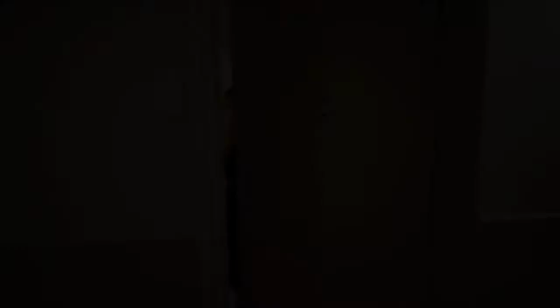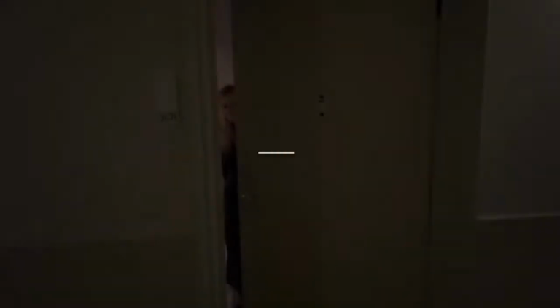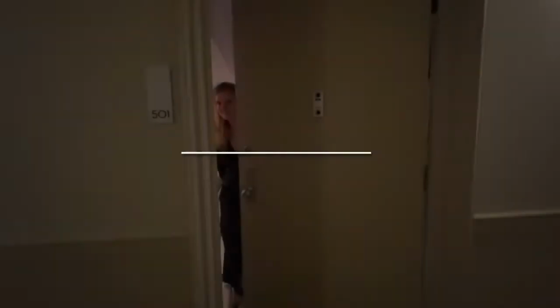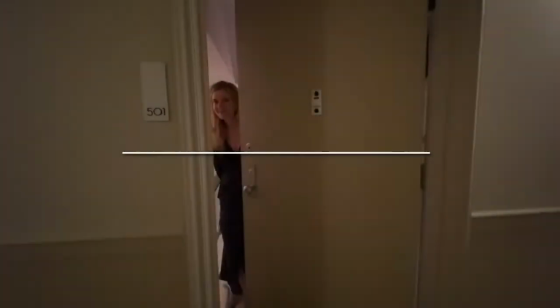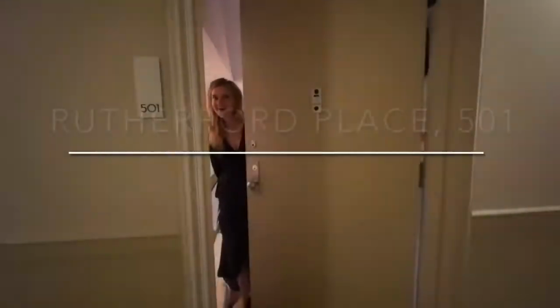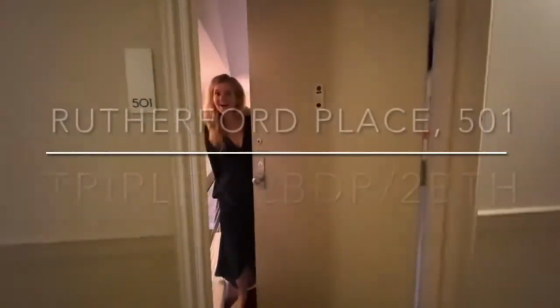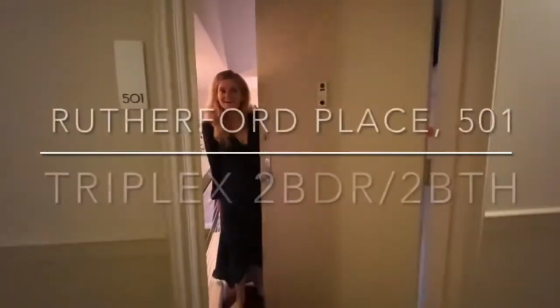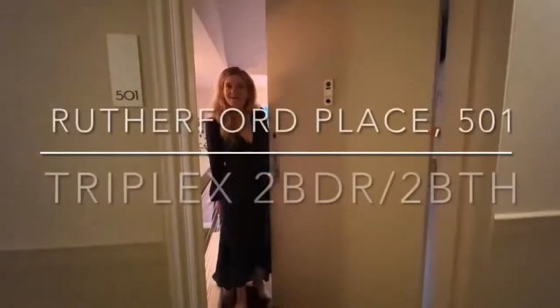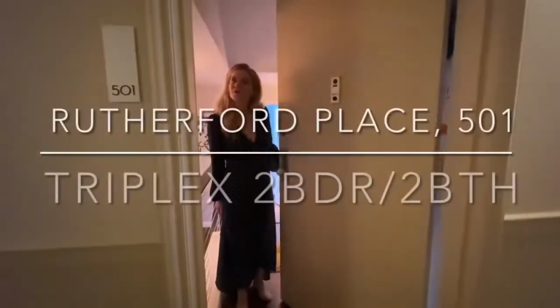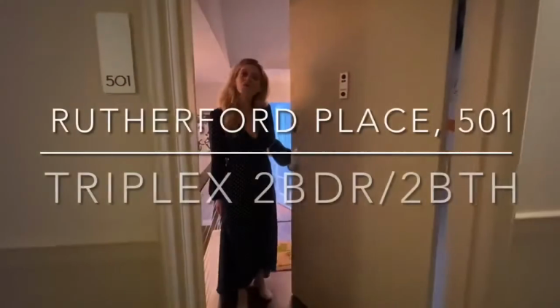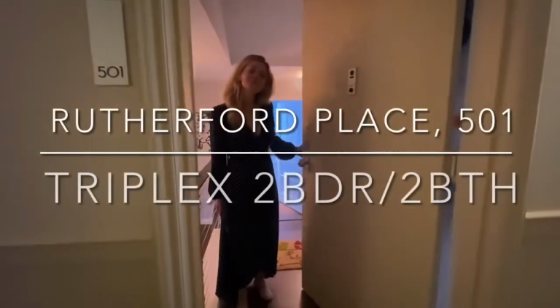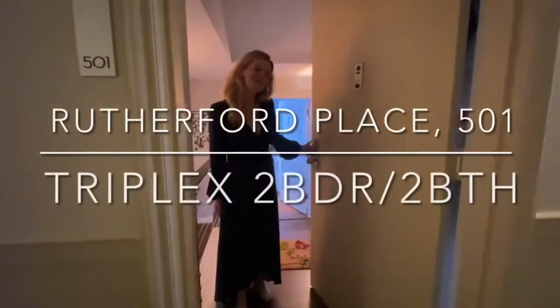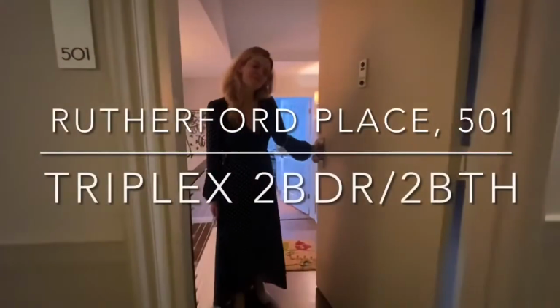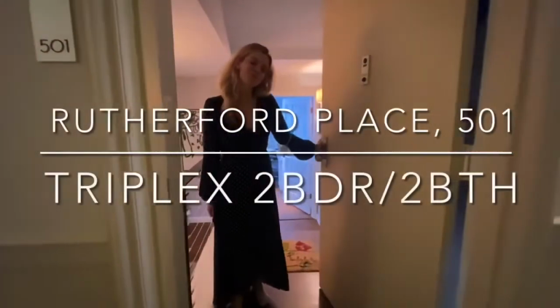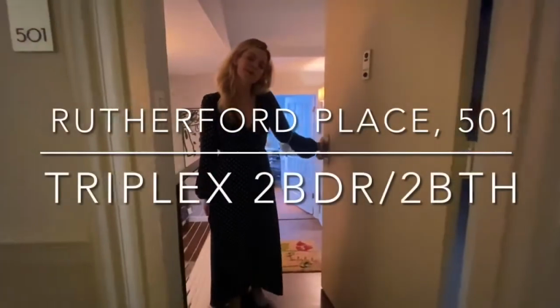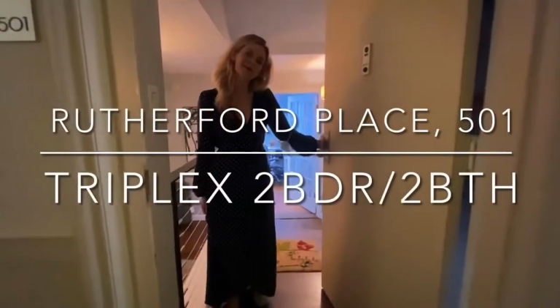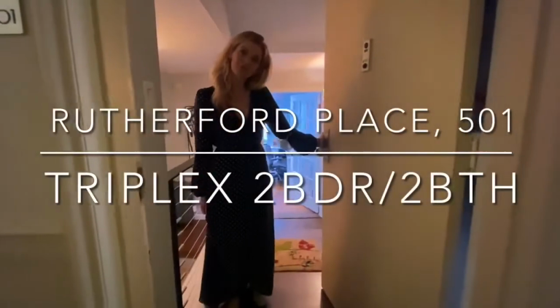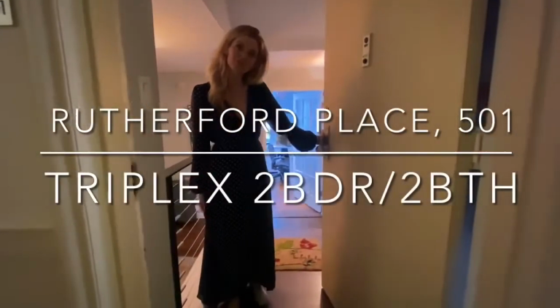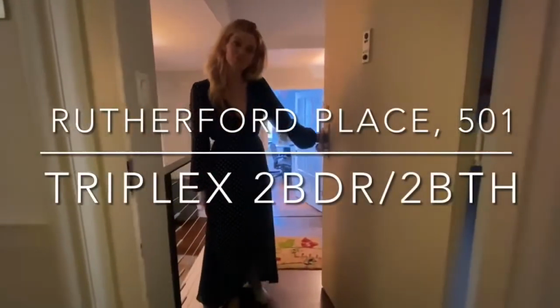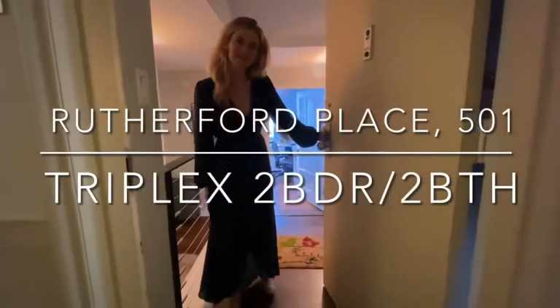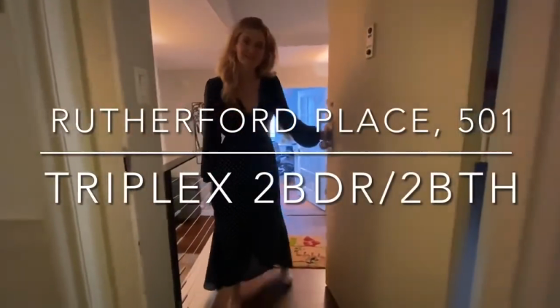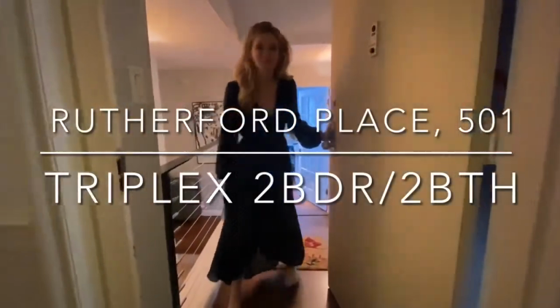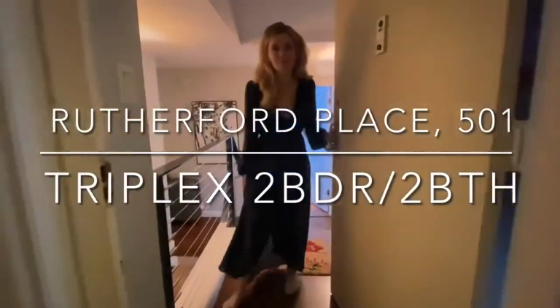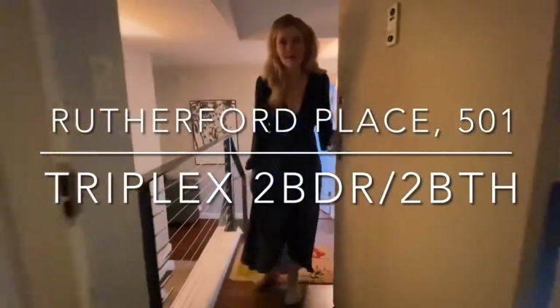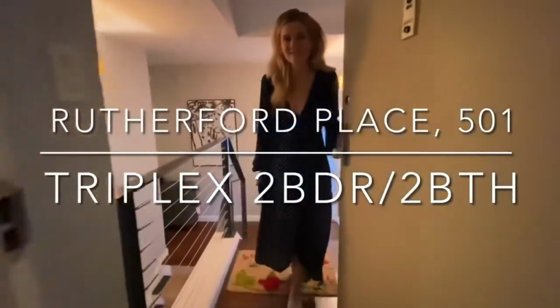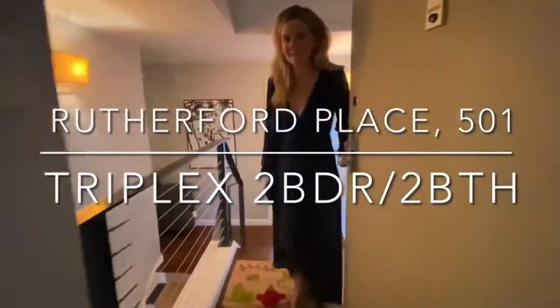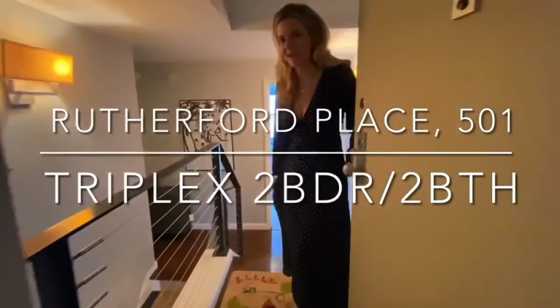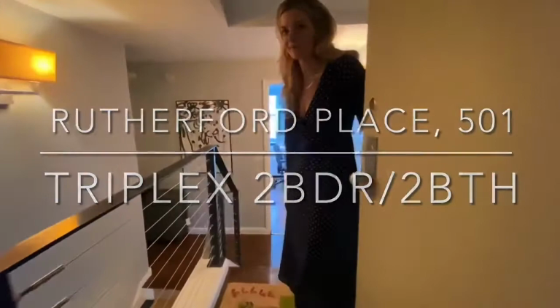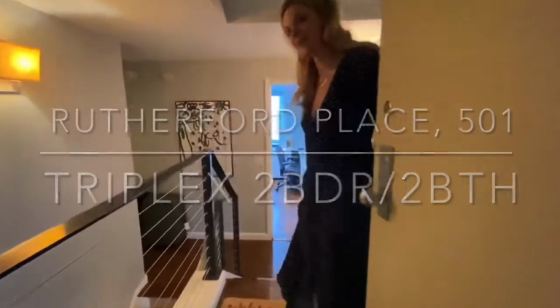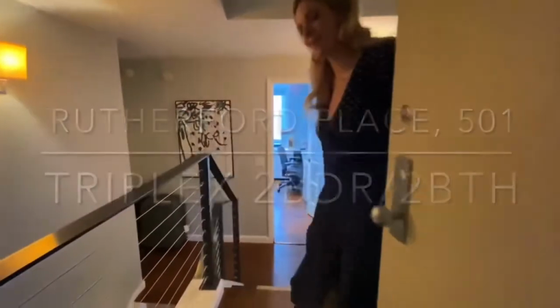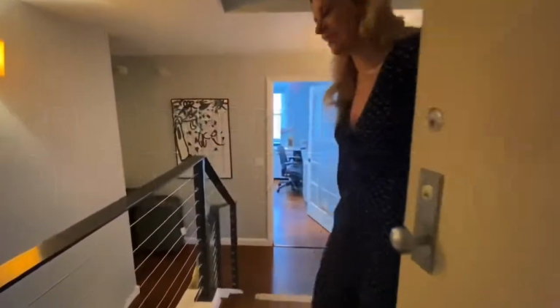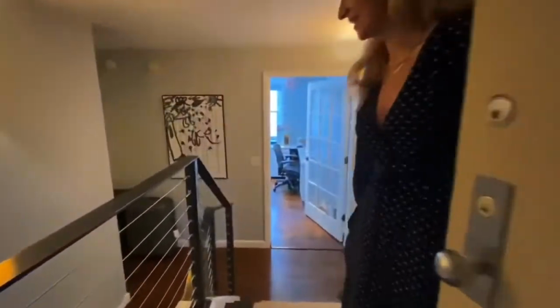Hi, welcome to 501 at Rutherford Place, 305 Second Avenue. Come on in.